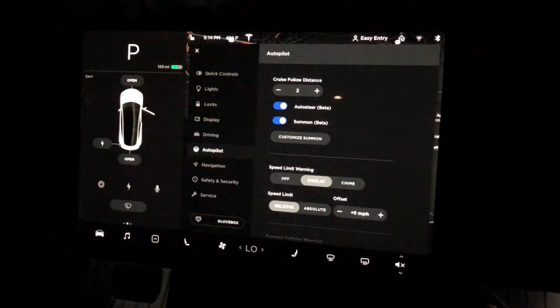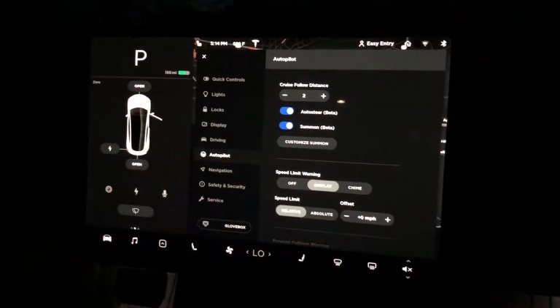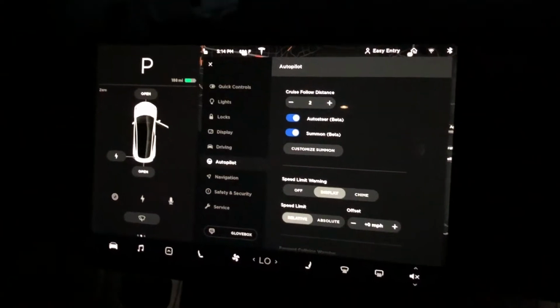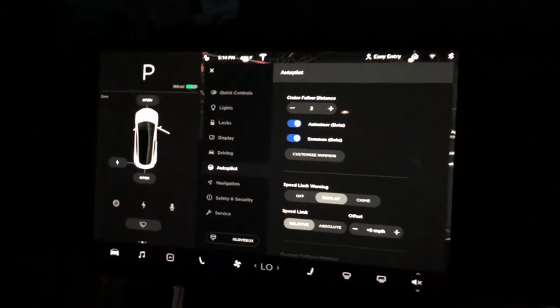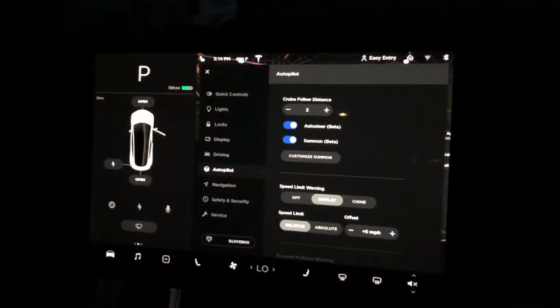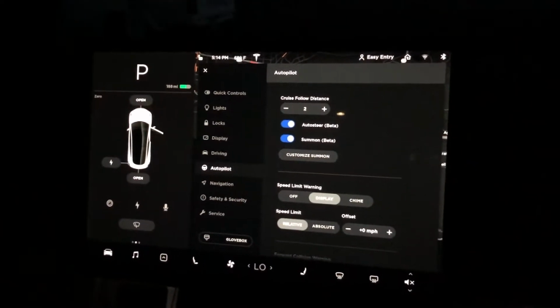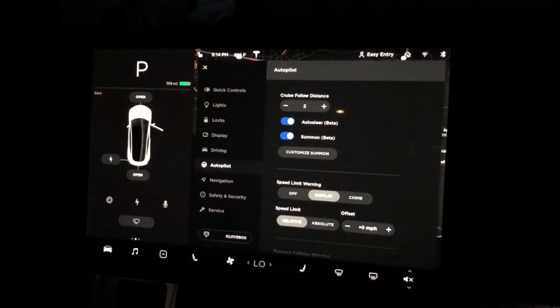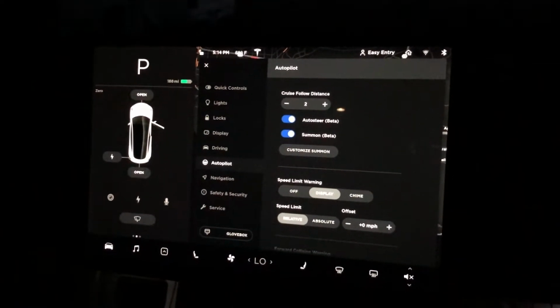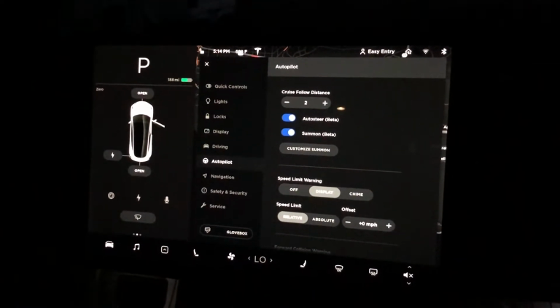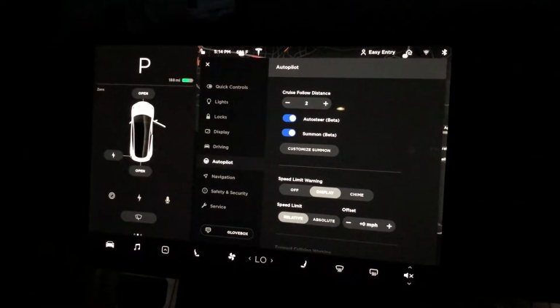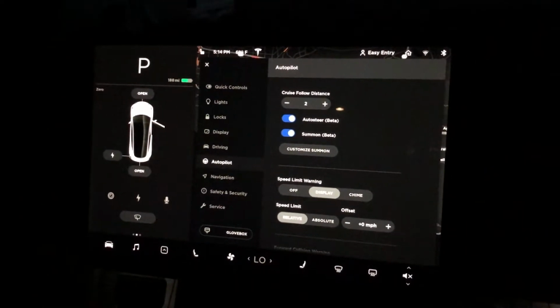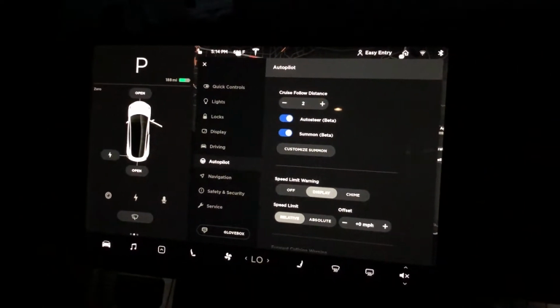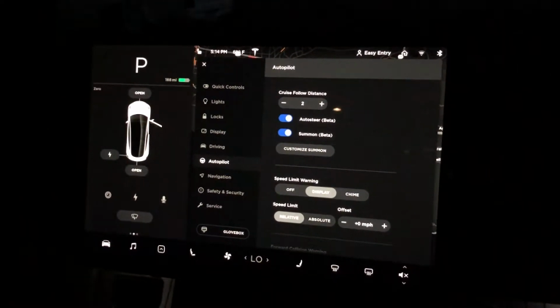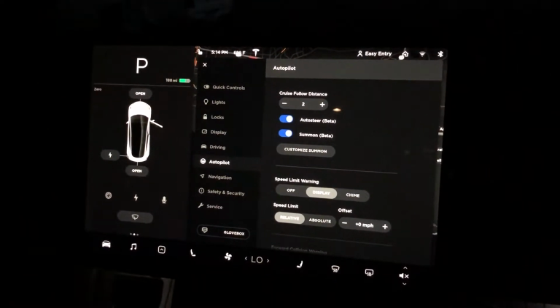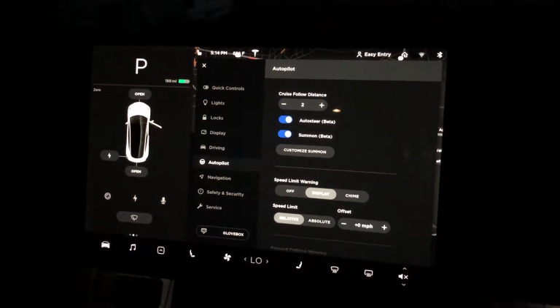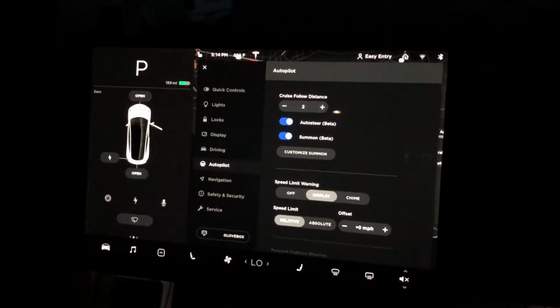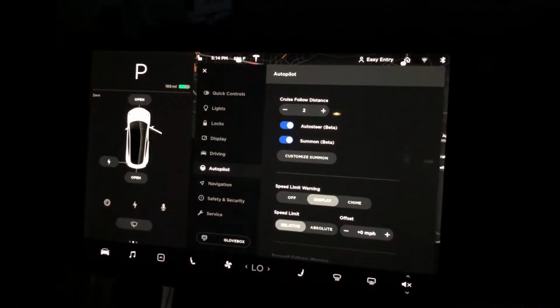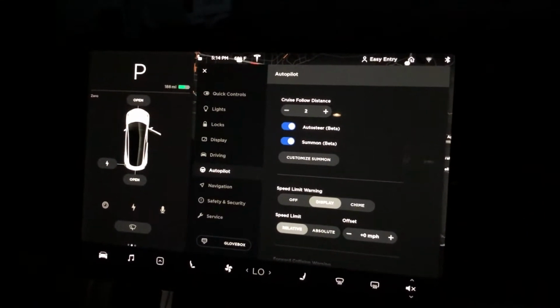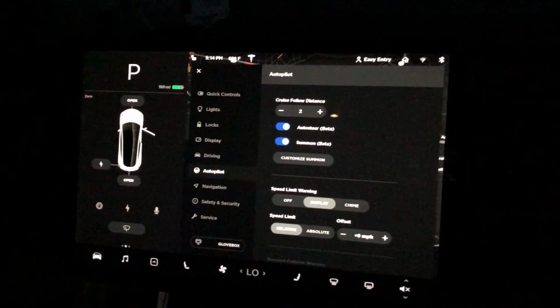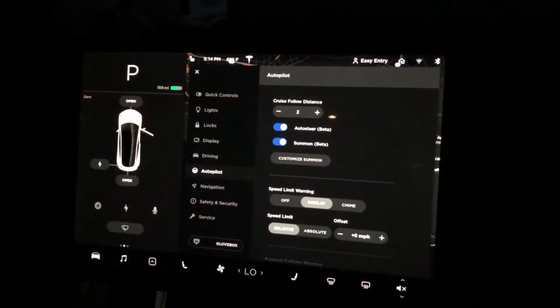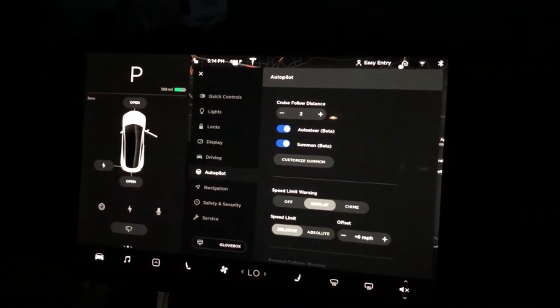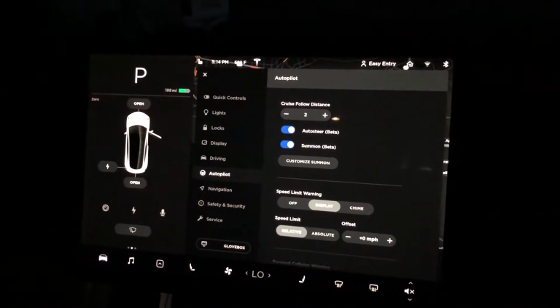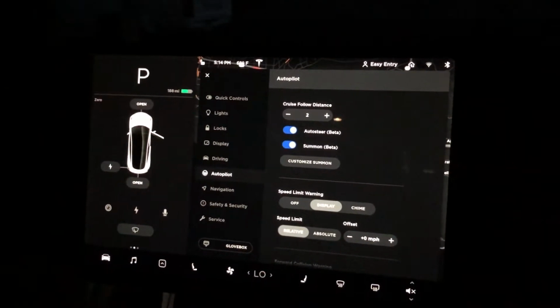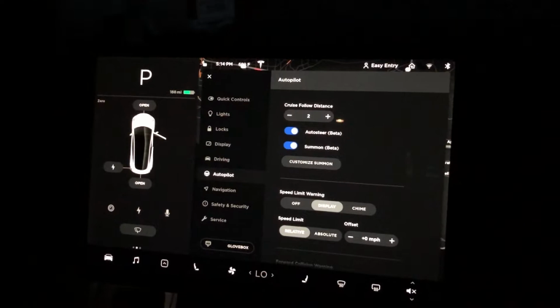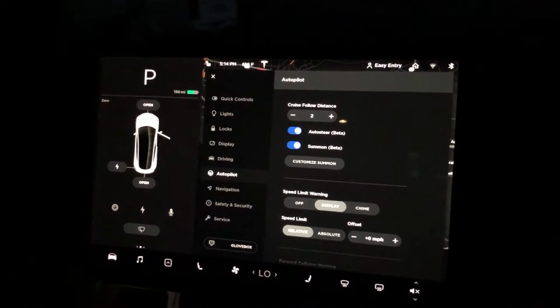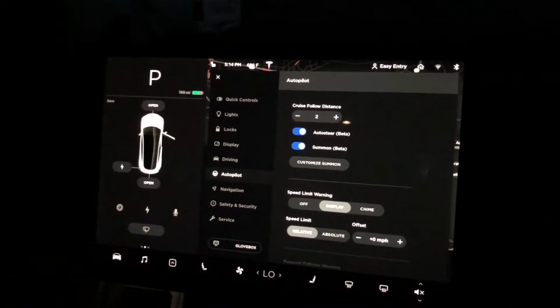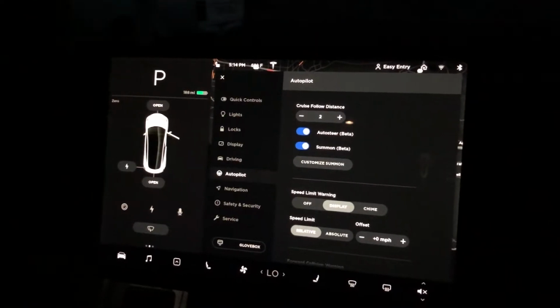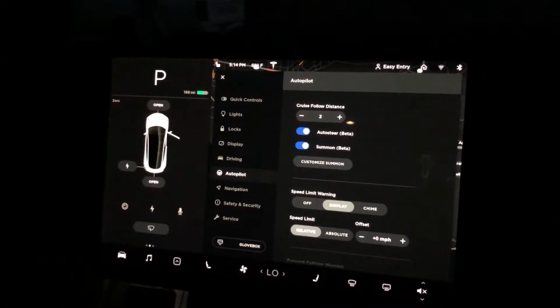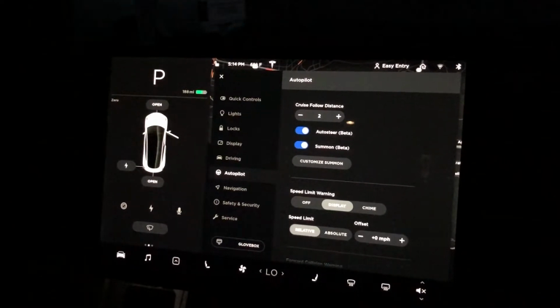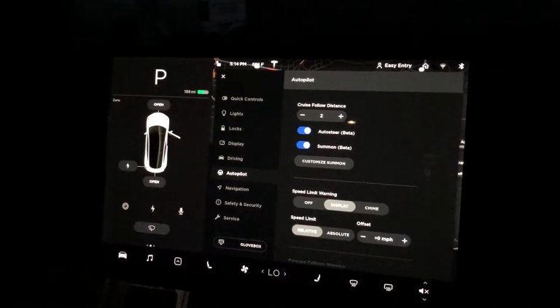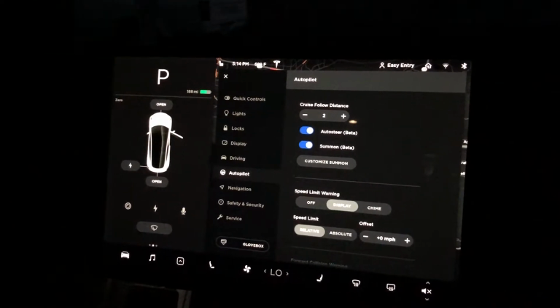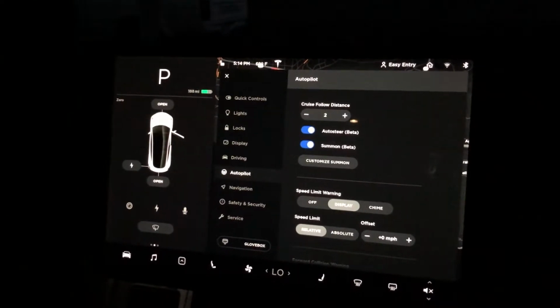Hey everybody, Jonathan here, and this is just a quick video about a couple things that popped up in my Tesla Model 3.